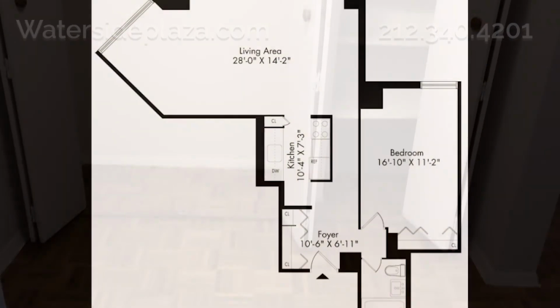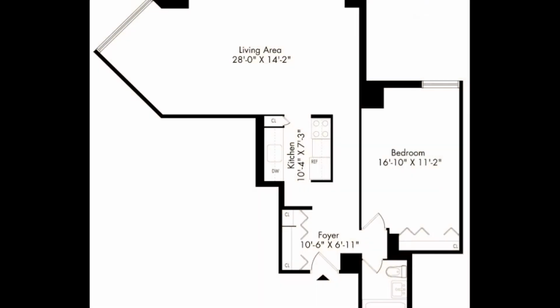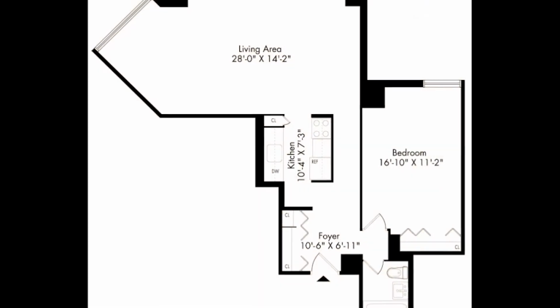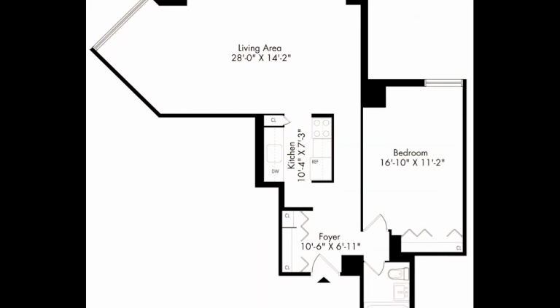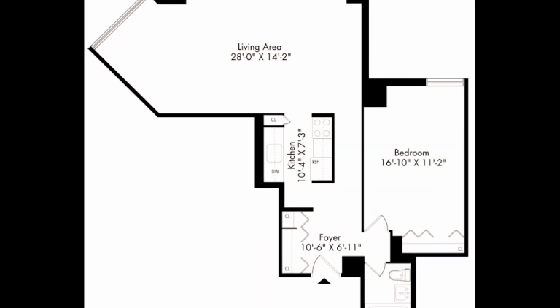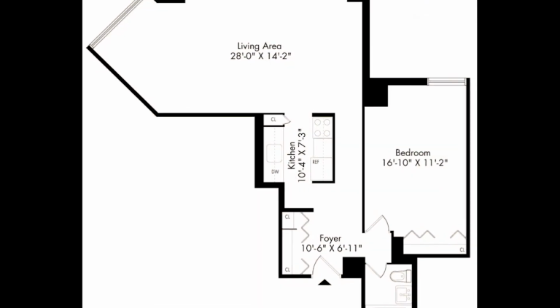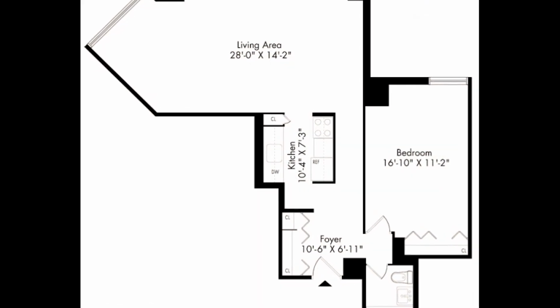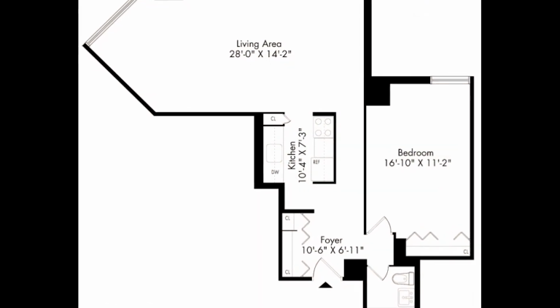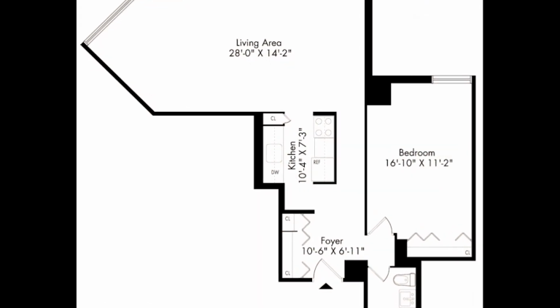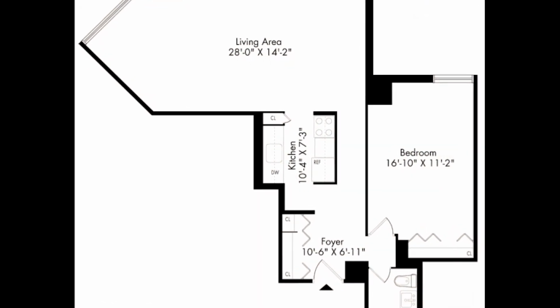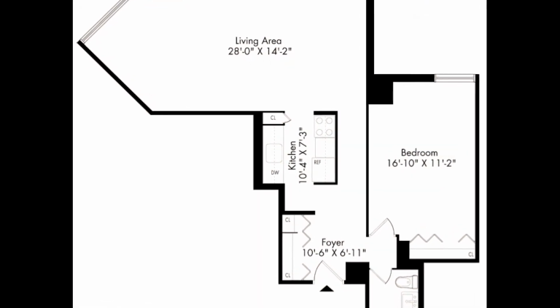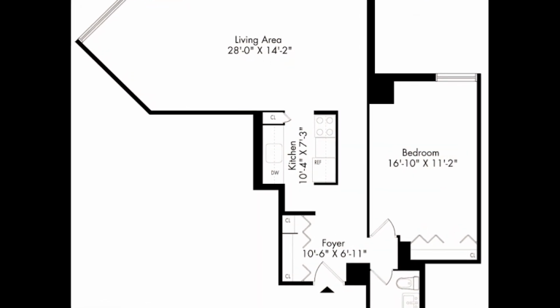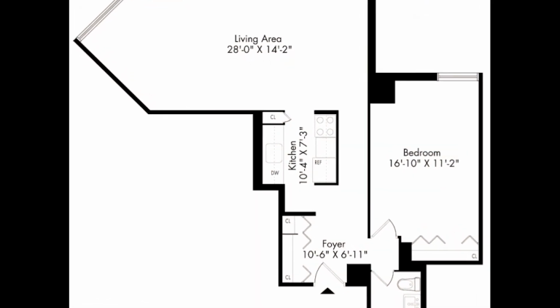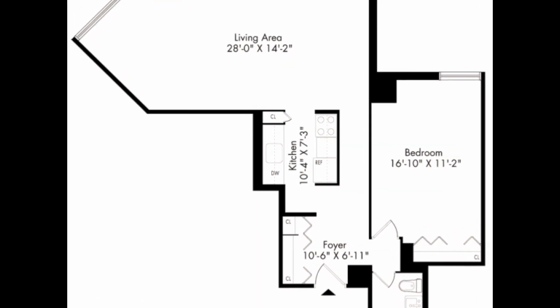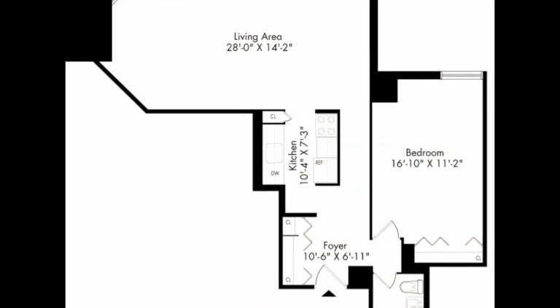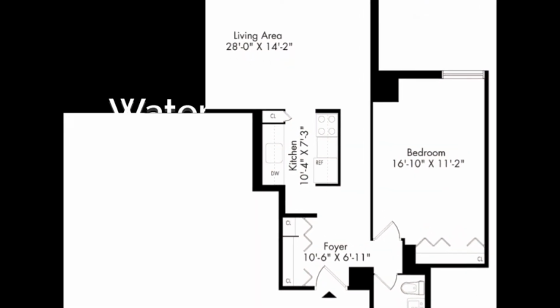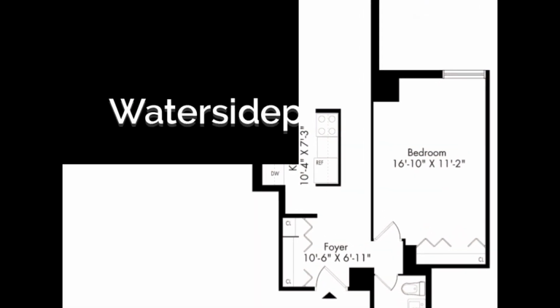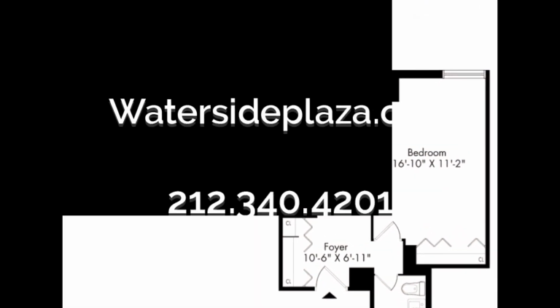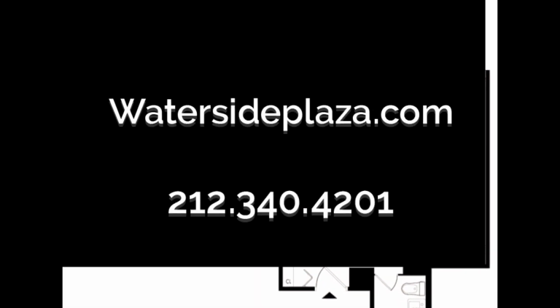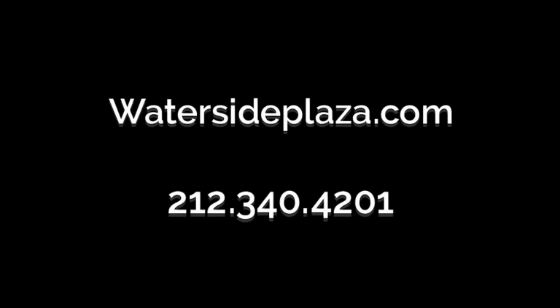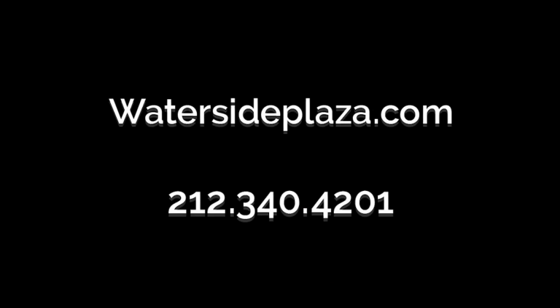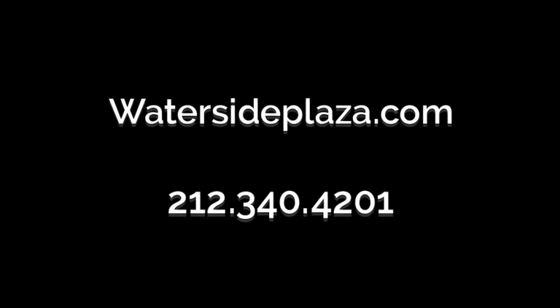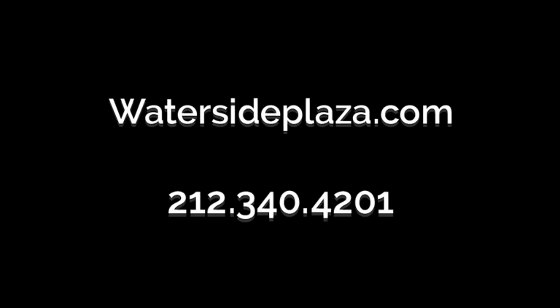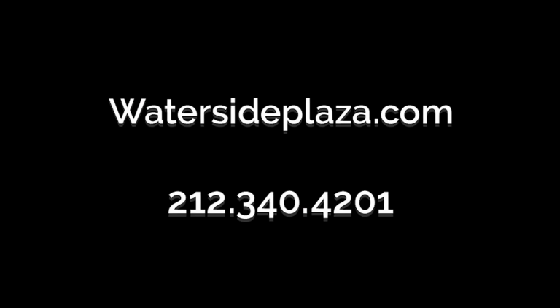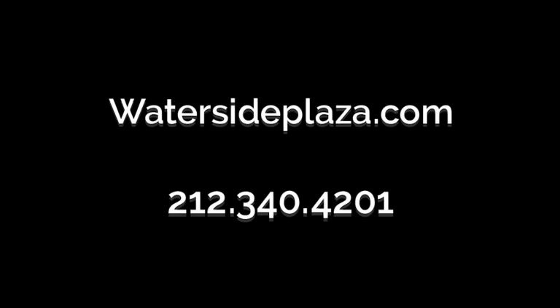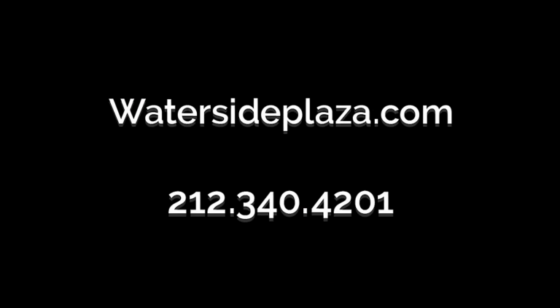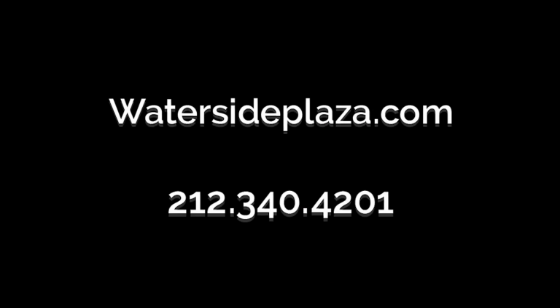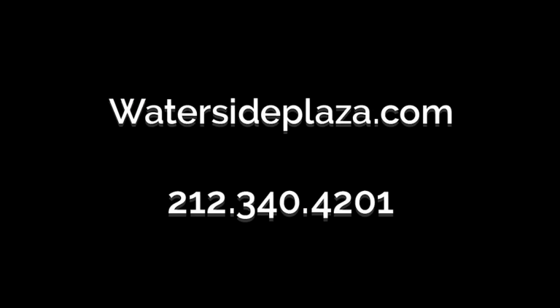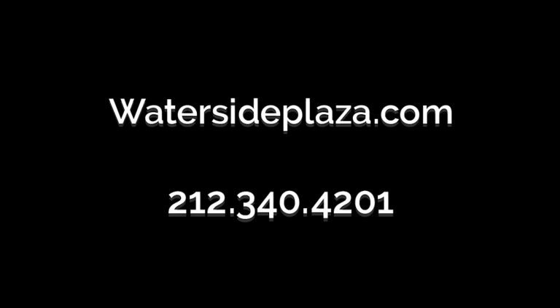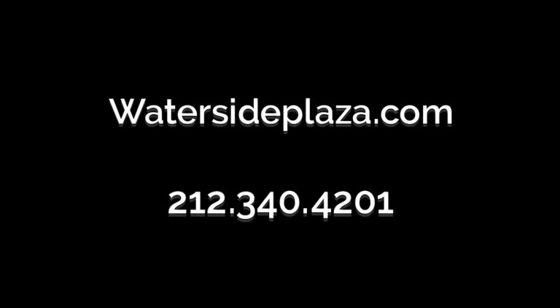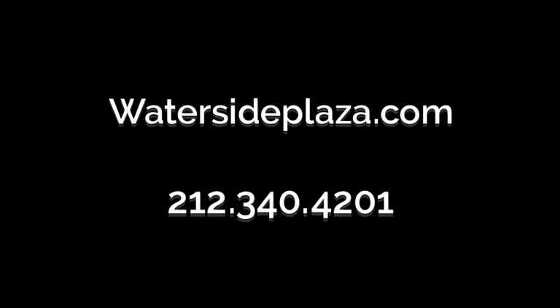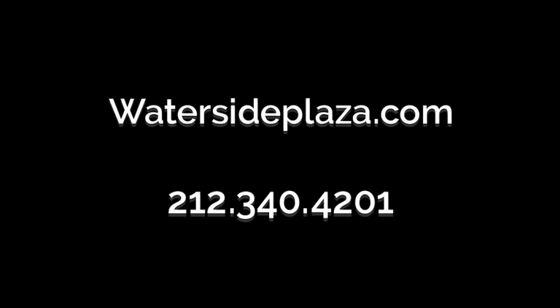For more information, please visit watersideplaza.com.